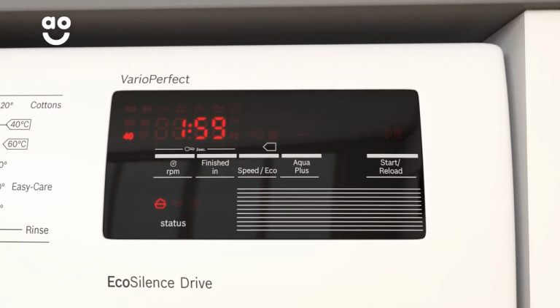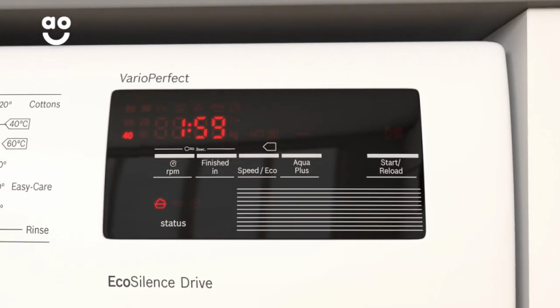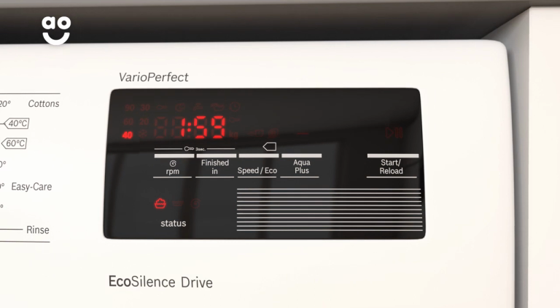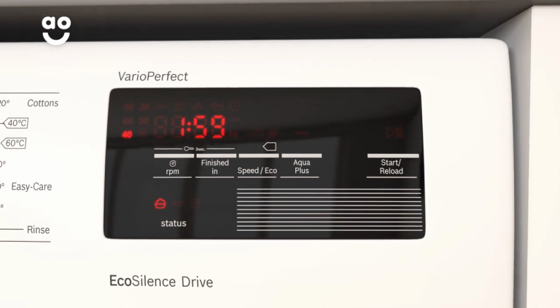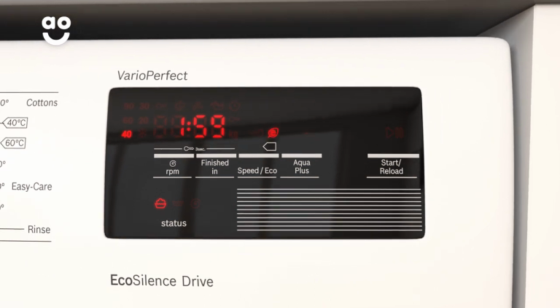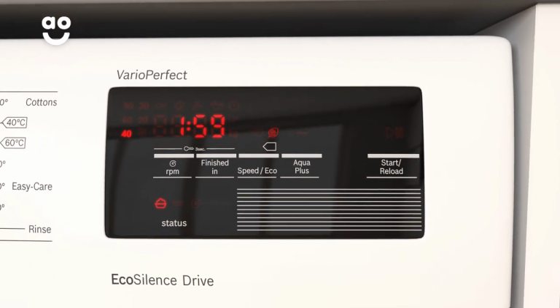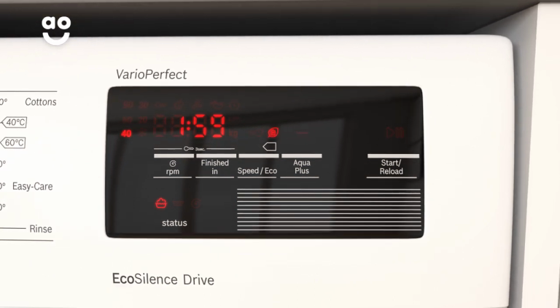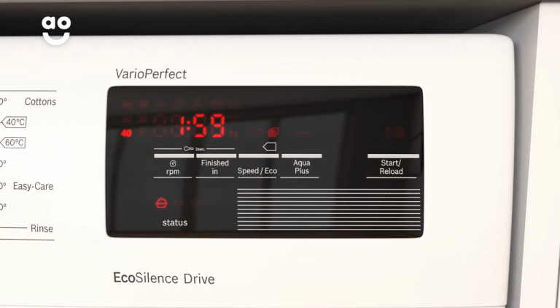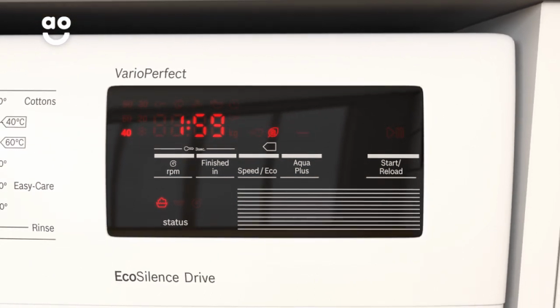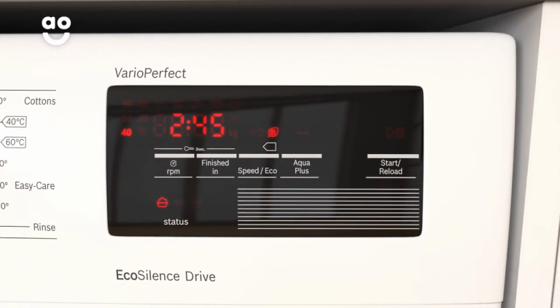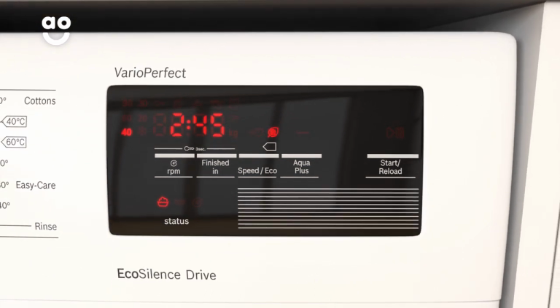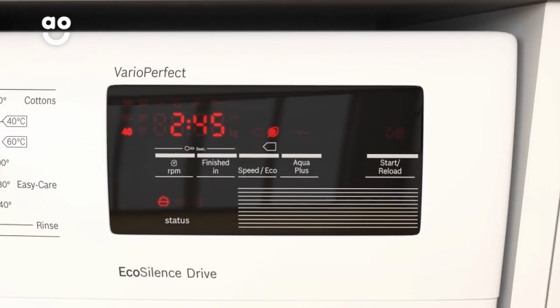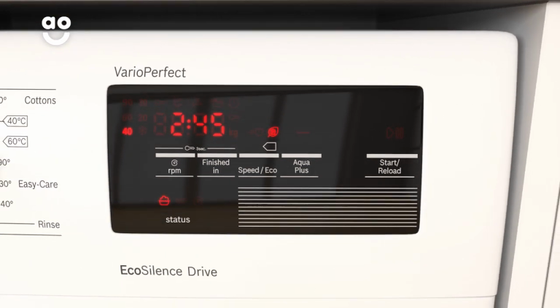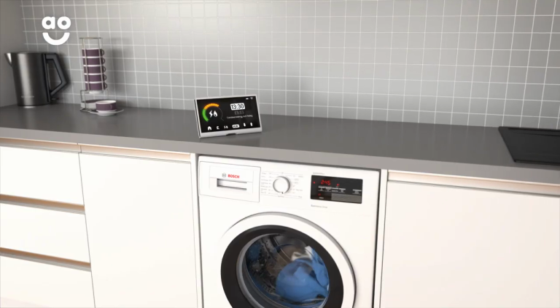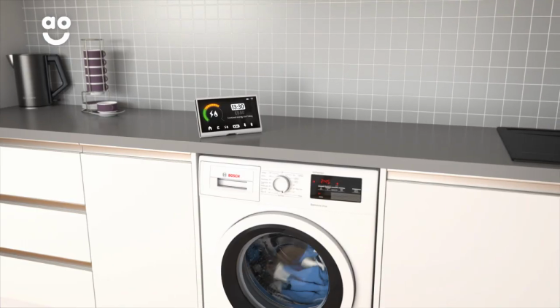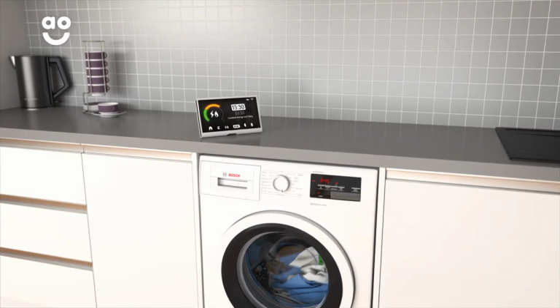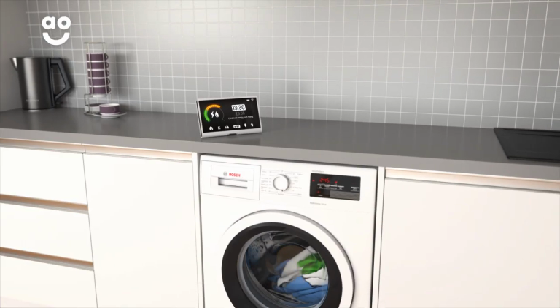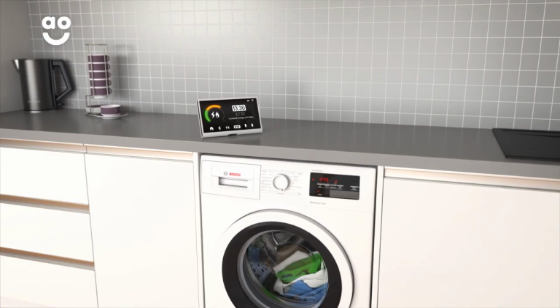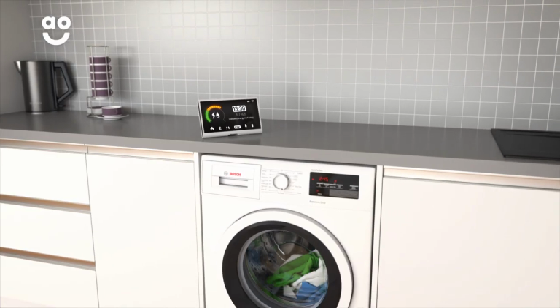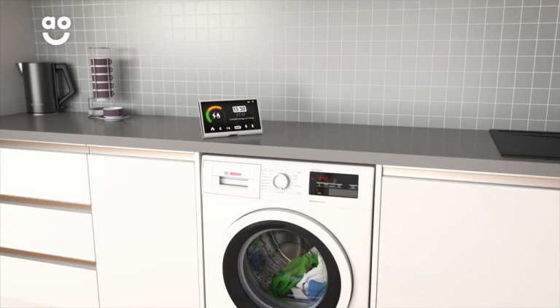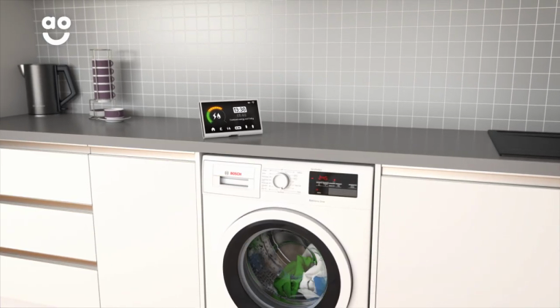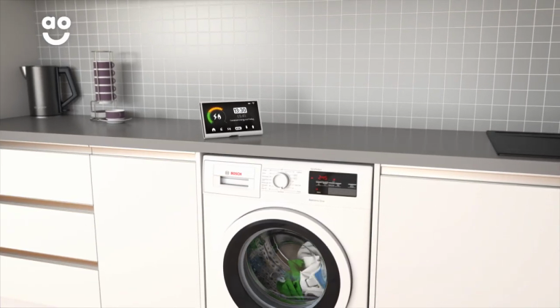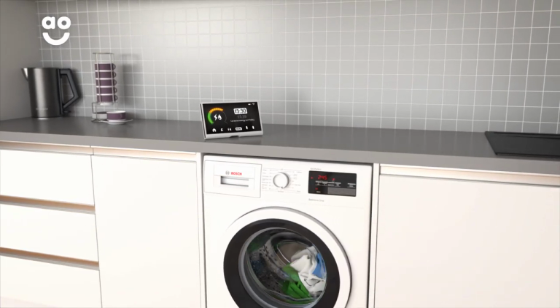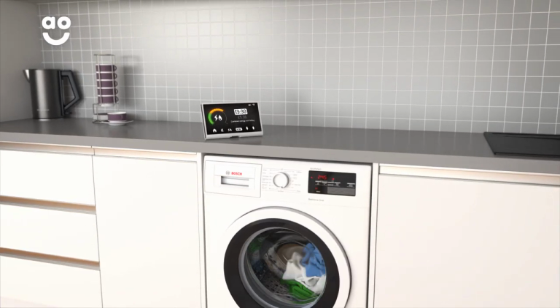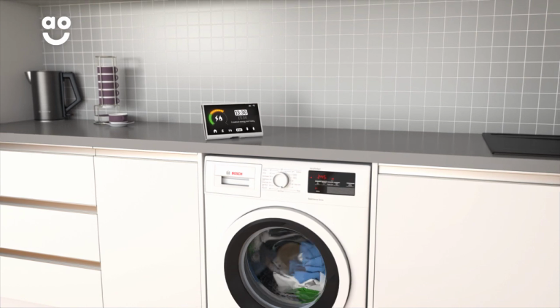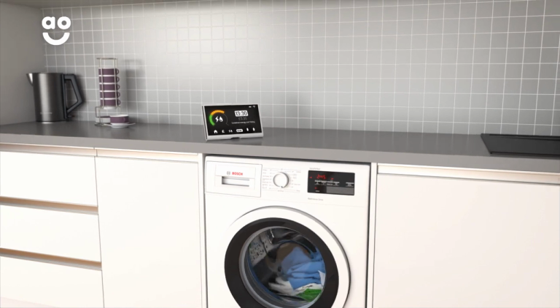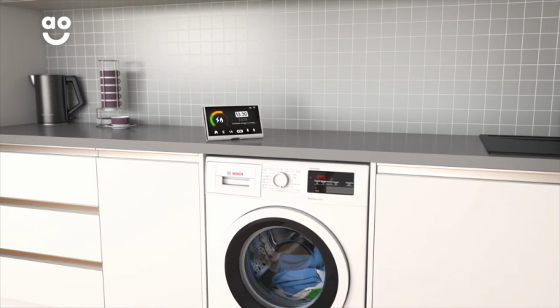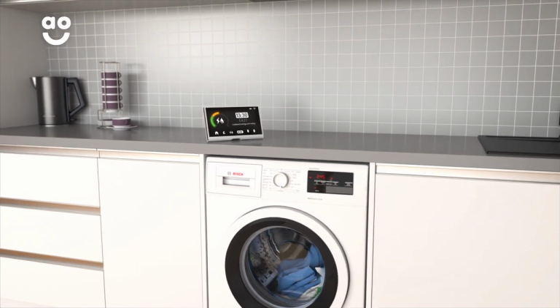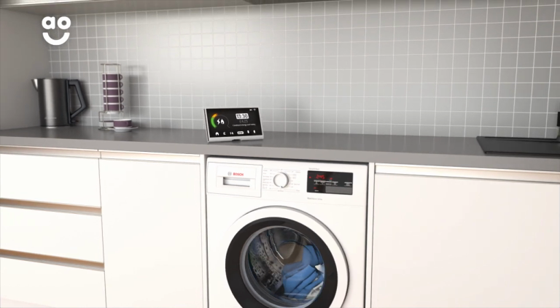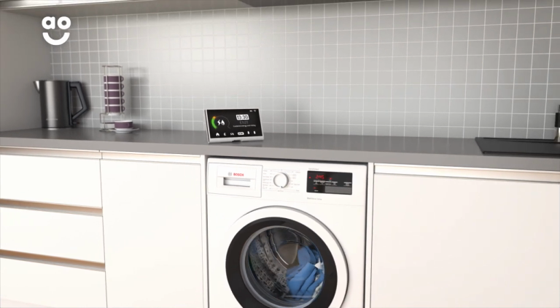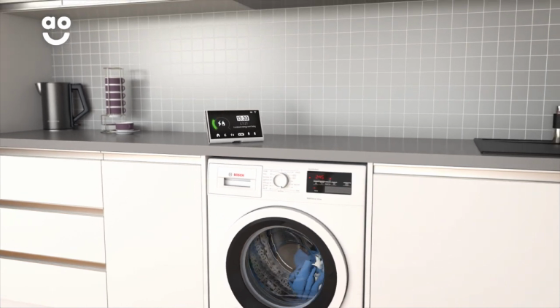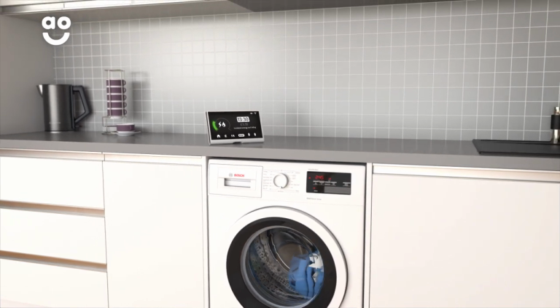If time's not an issue, then opt for EcoPerfect. It'll take a bit longer but will use less energy, saving you money on your electricity bills.